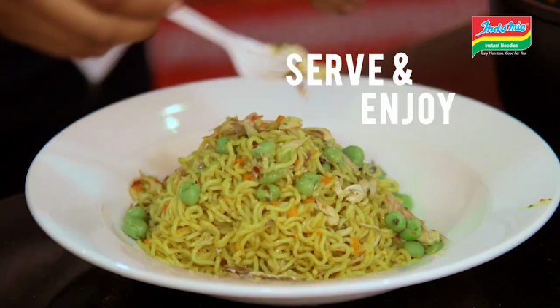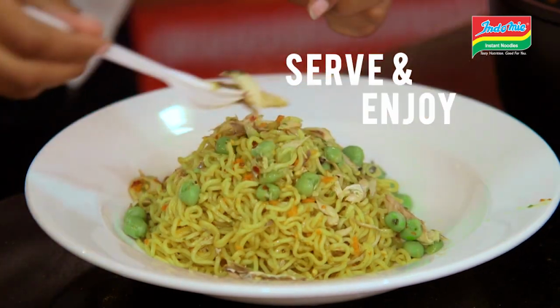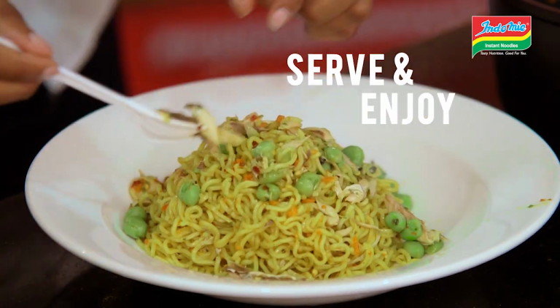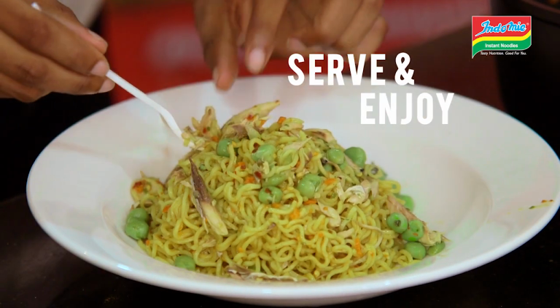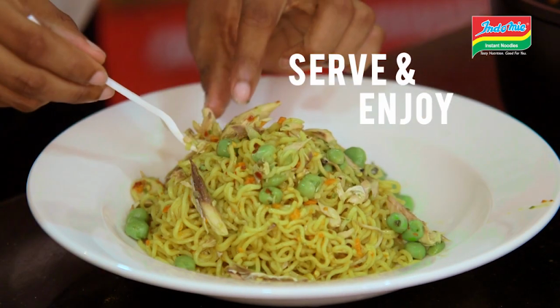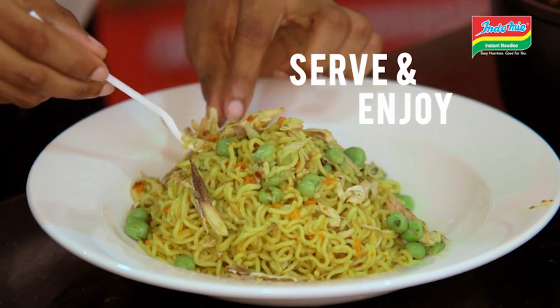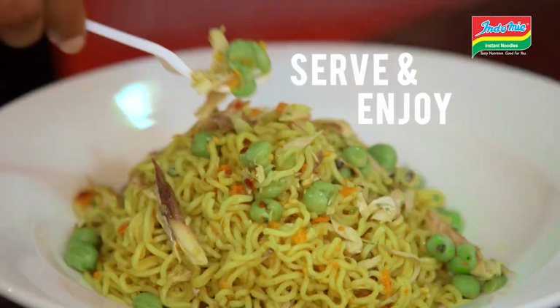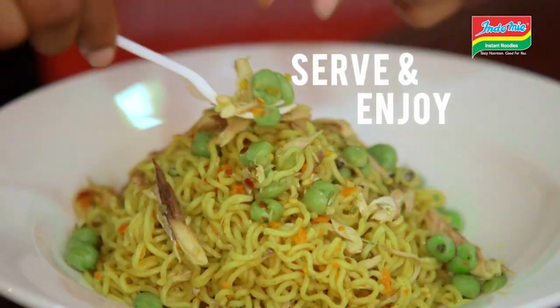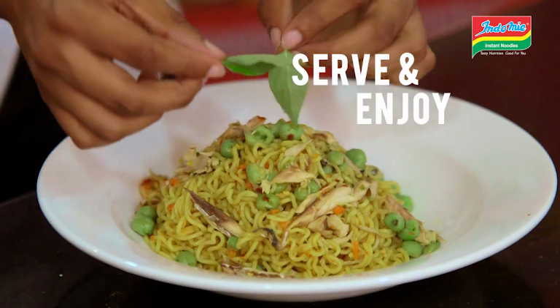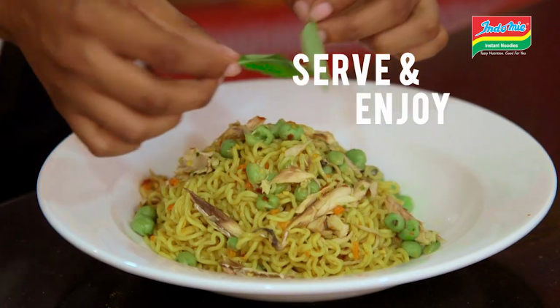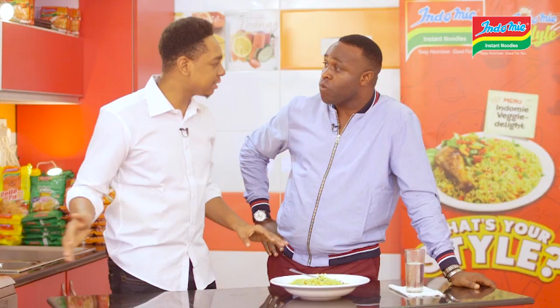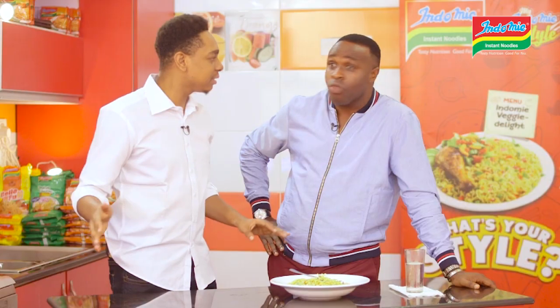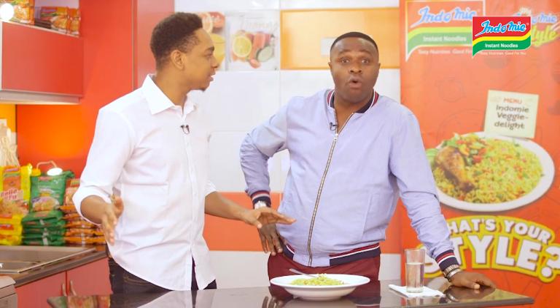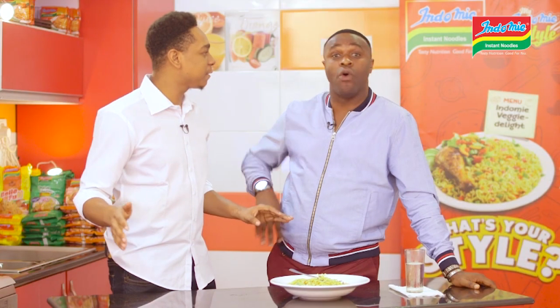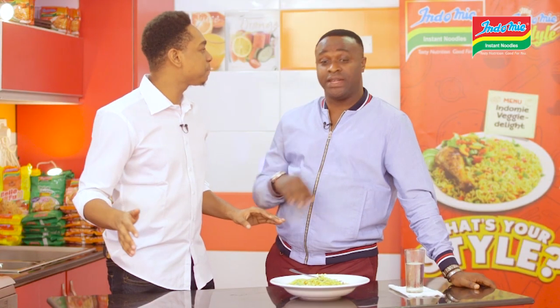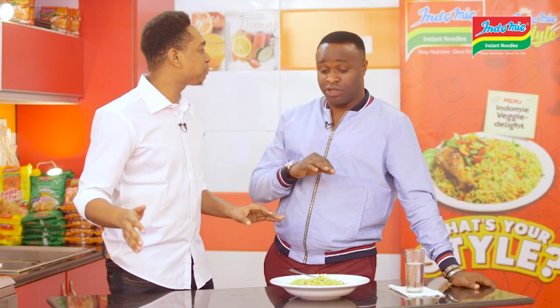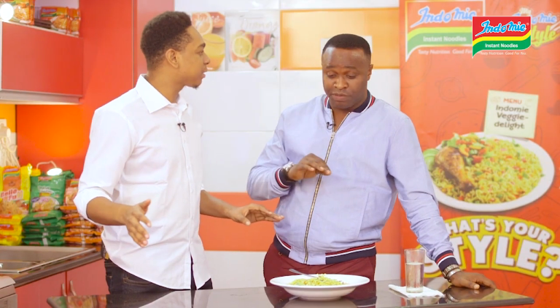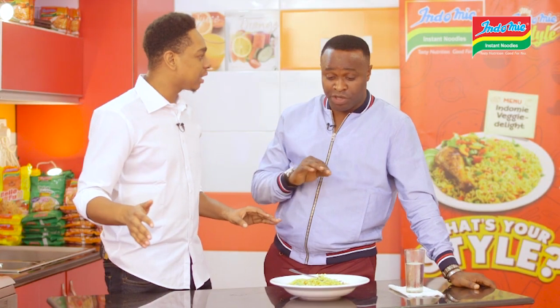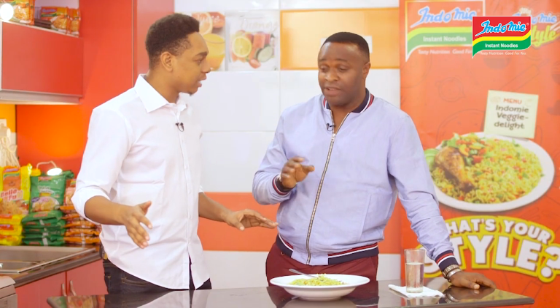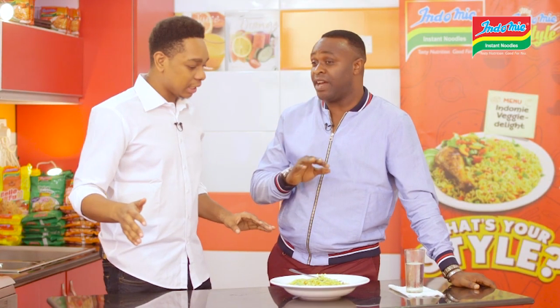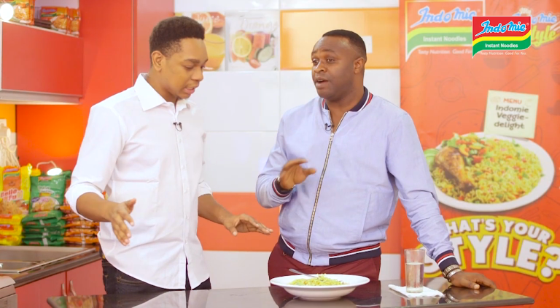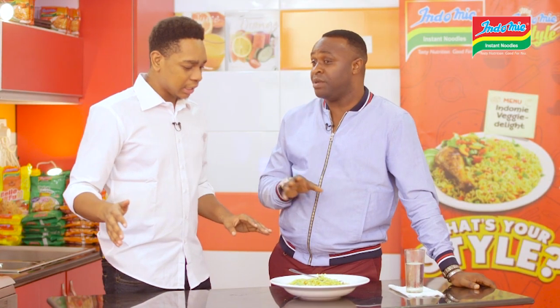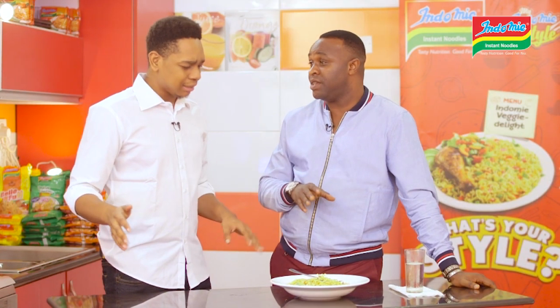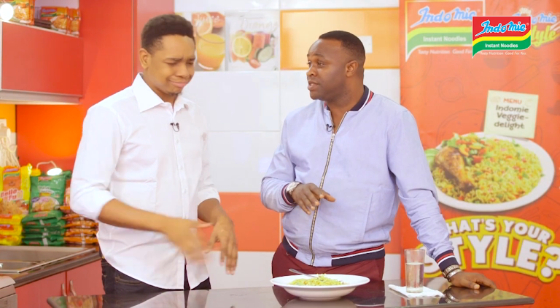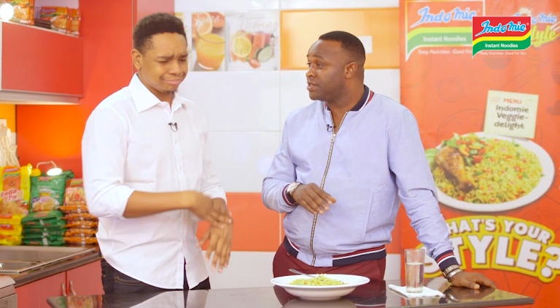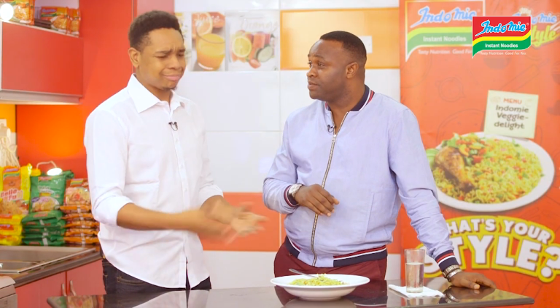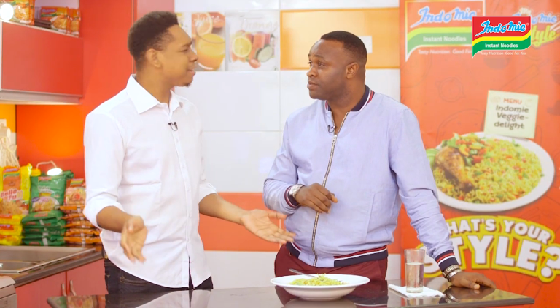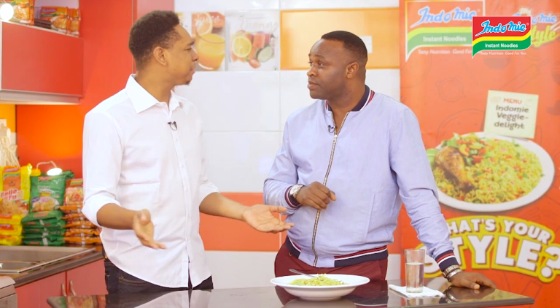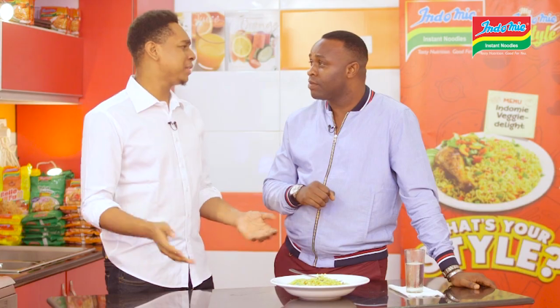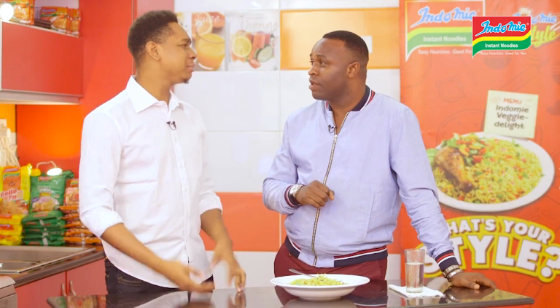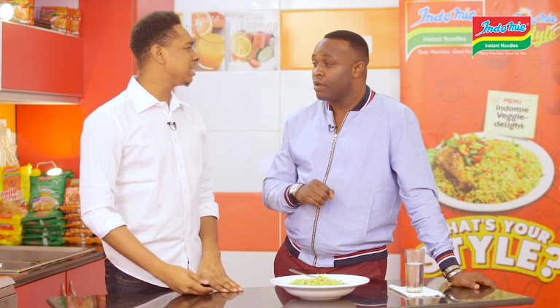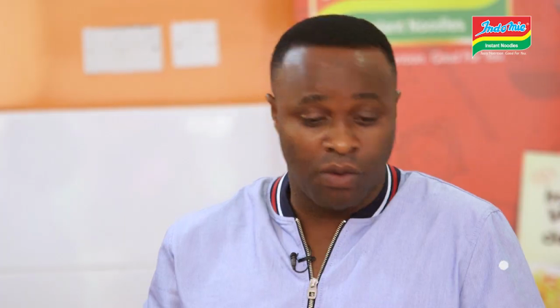Like Indomie noodles, it's so fast. And it's going to be done under how many minutes? 10-15 minutes. Wow.